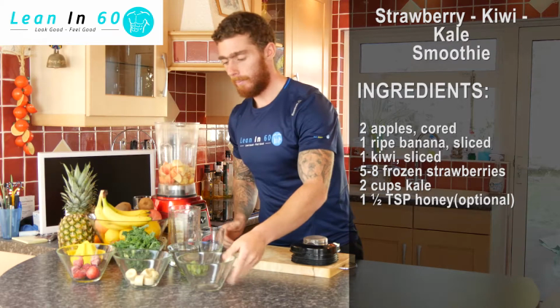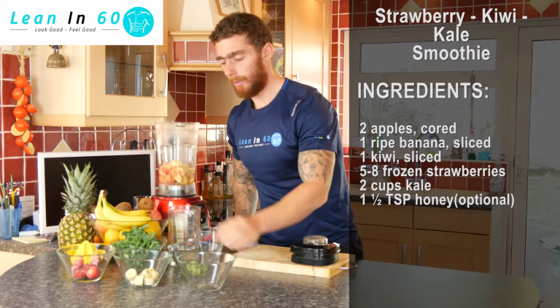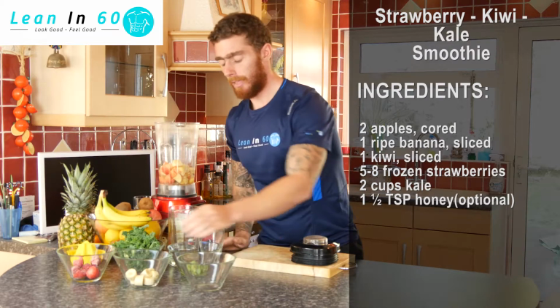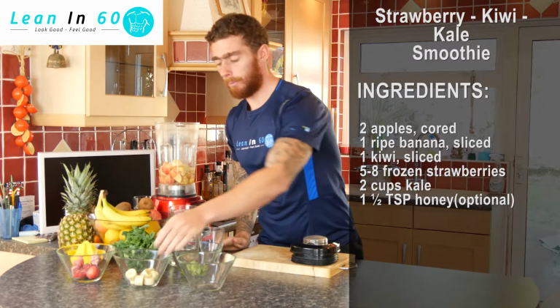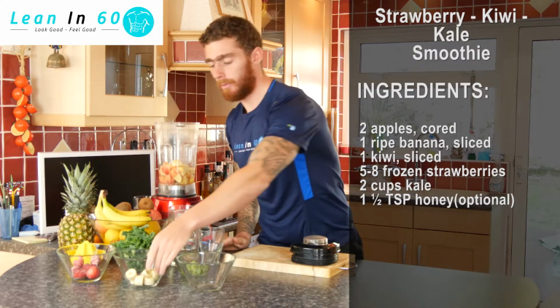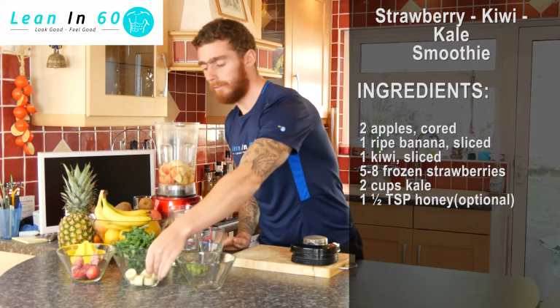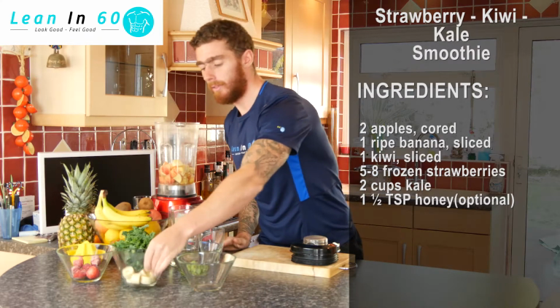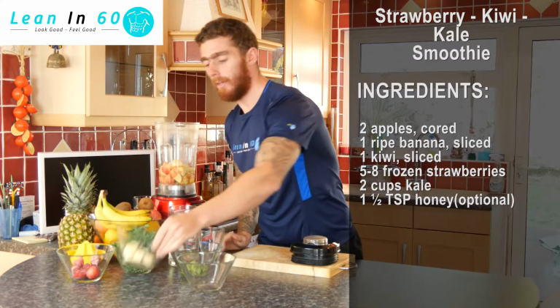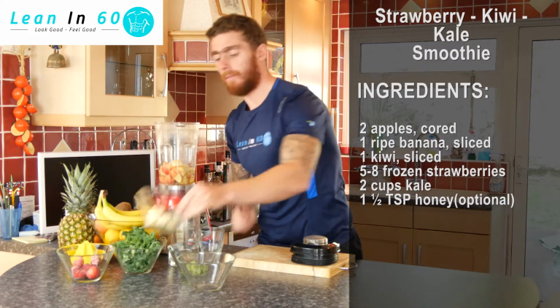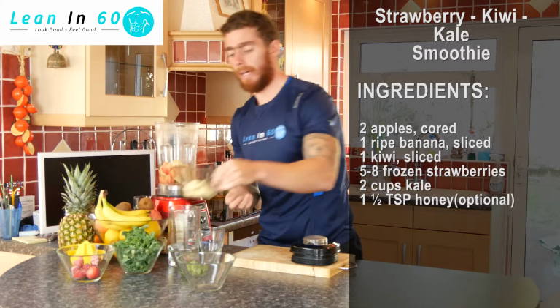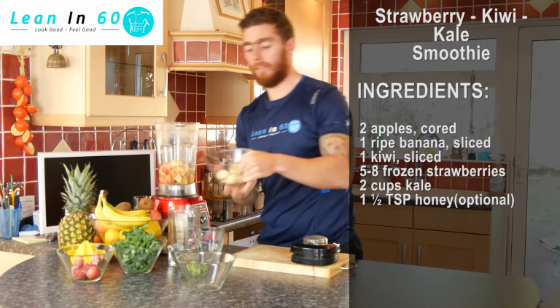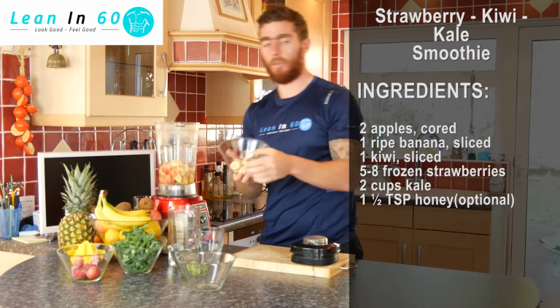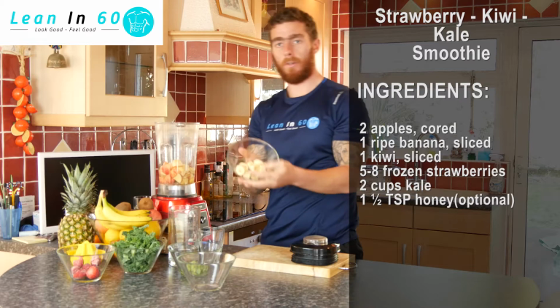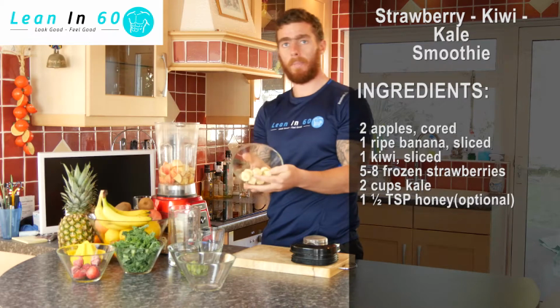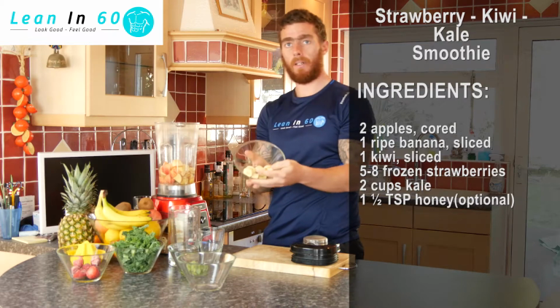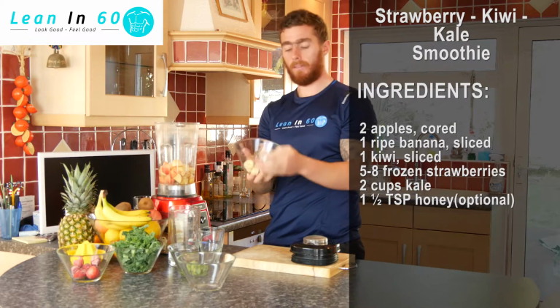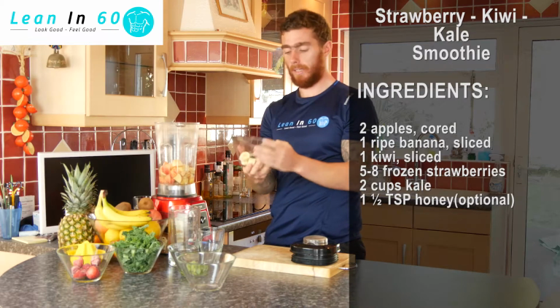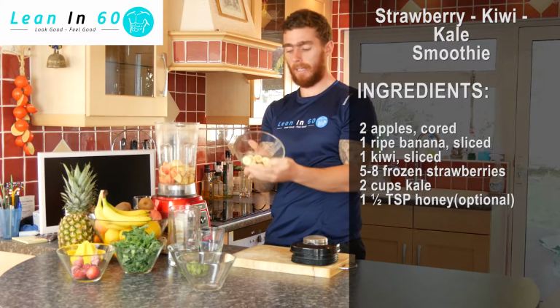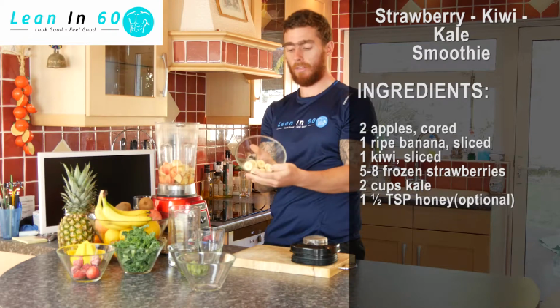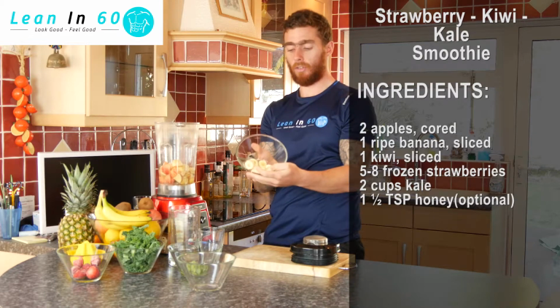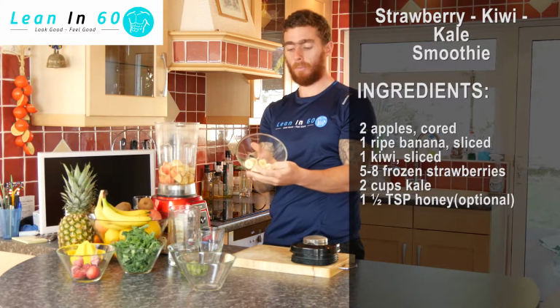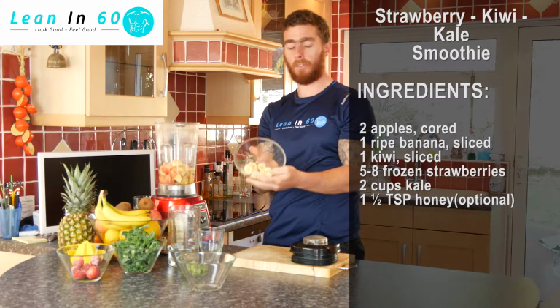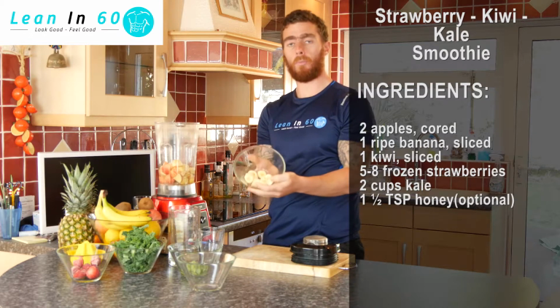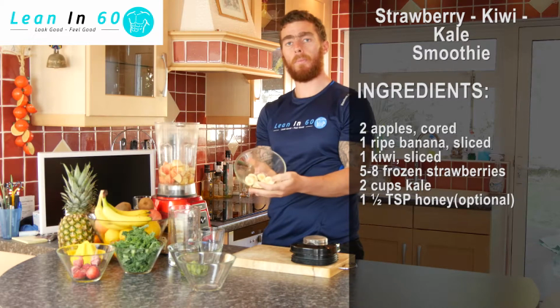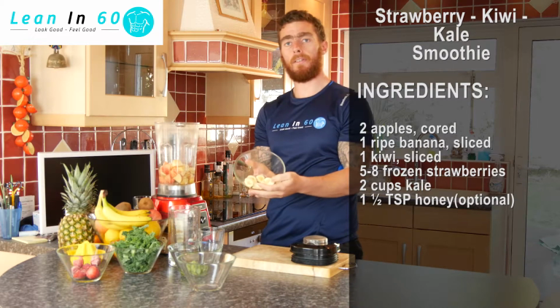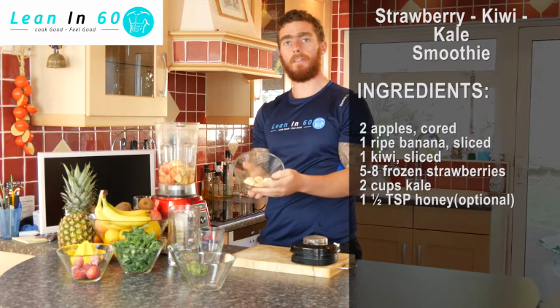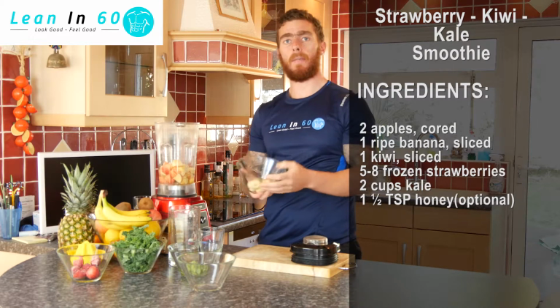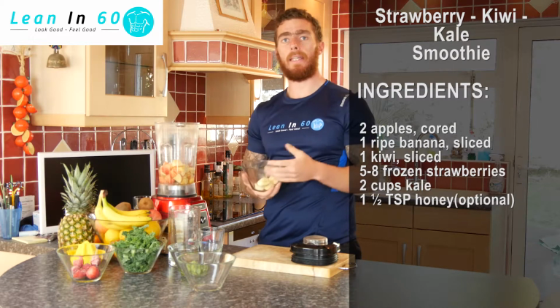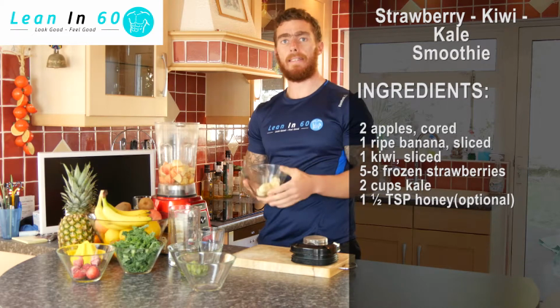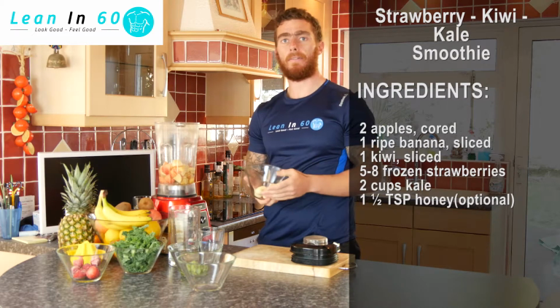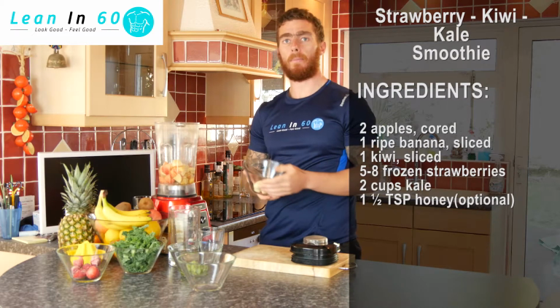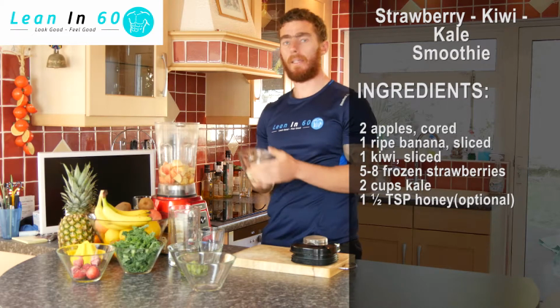Once the apples are in, you can go ahead and add in your banana, just chopped into smaller pieces to make it easier for the blender.